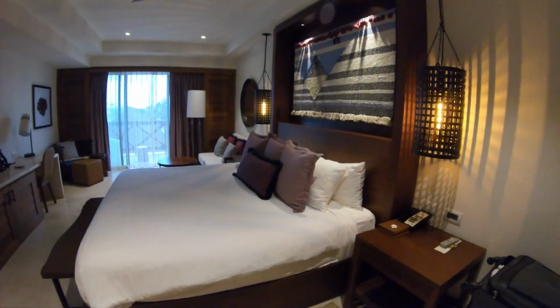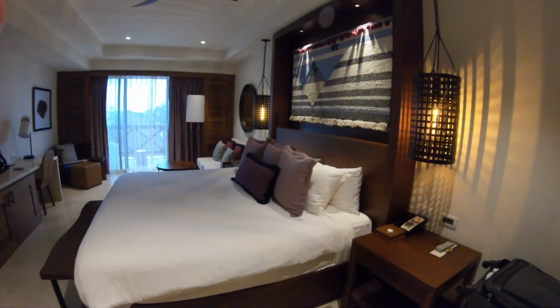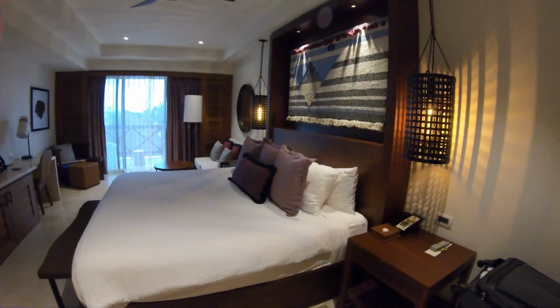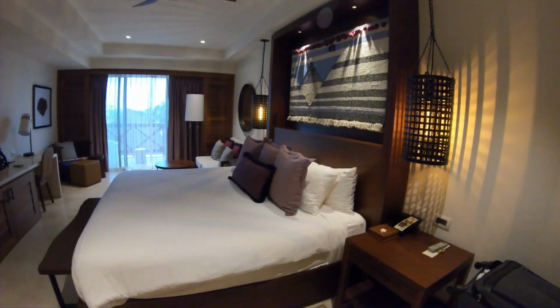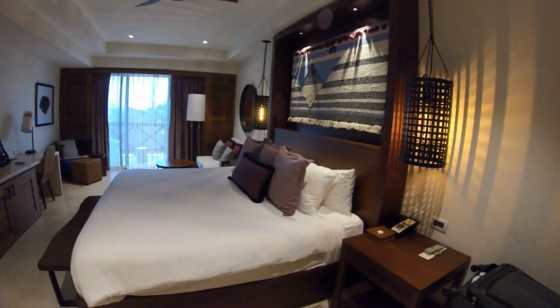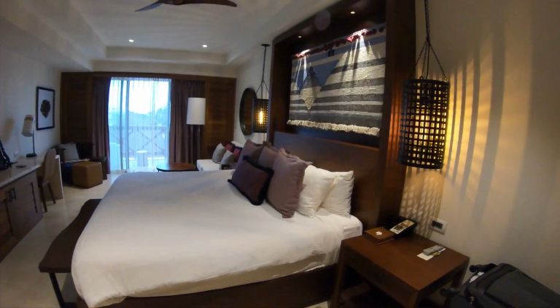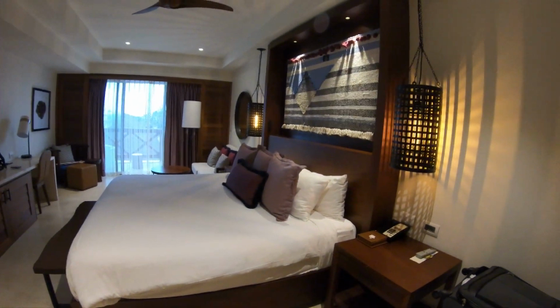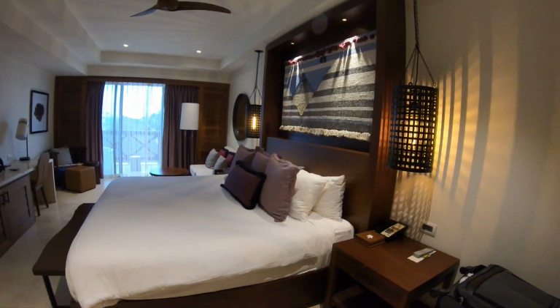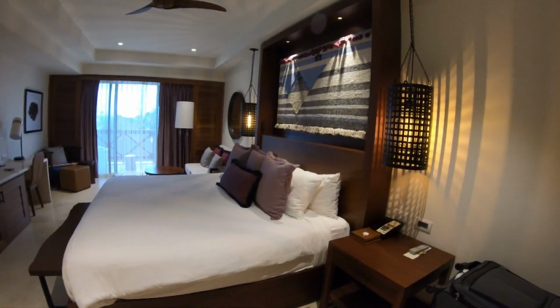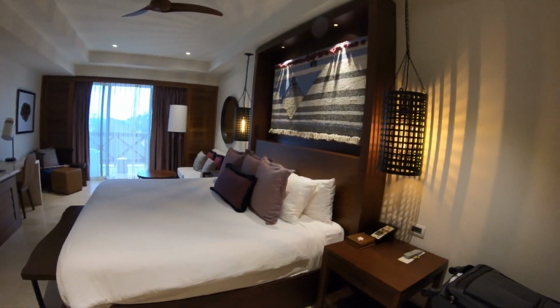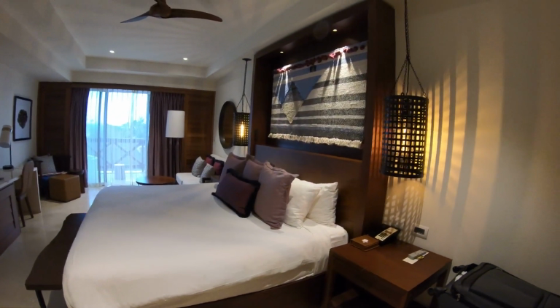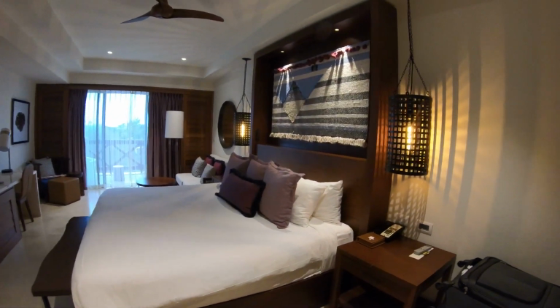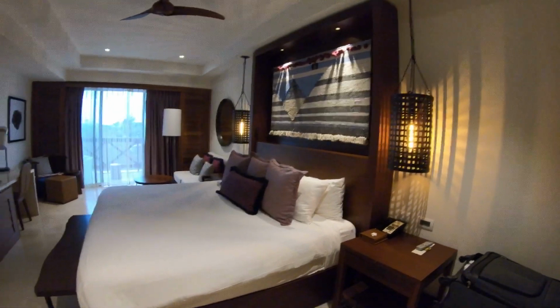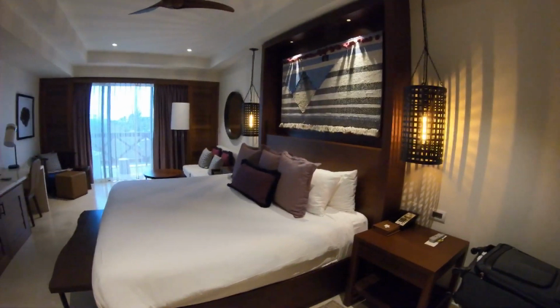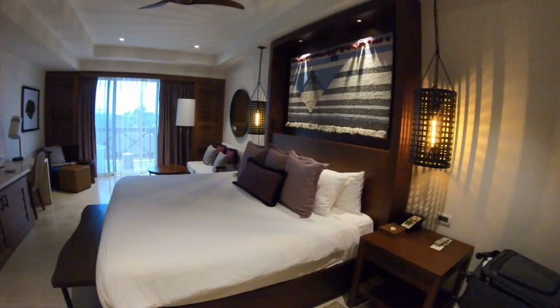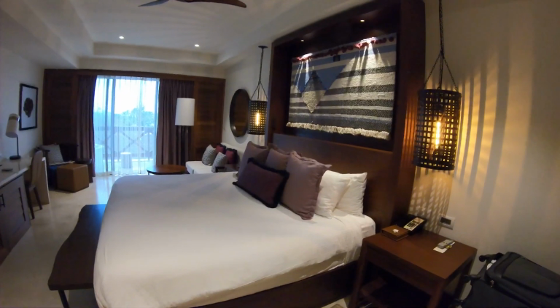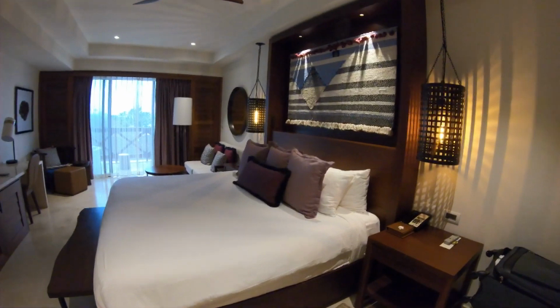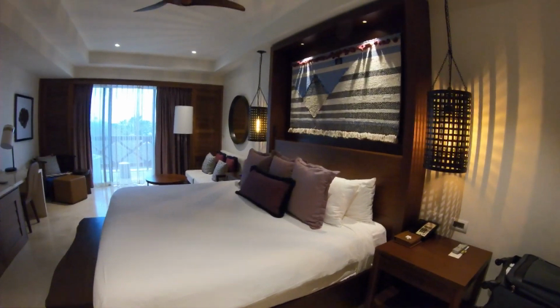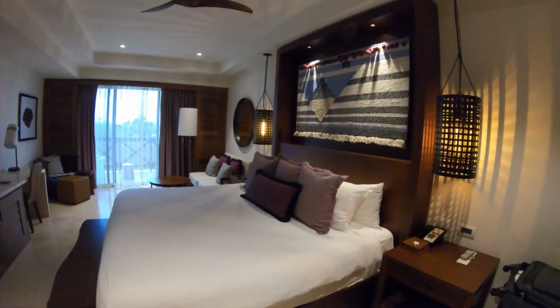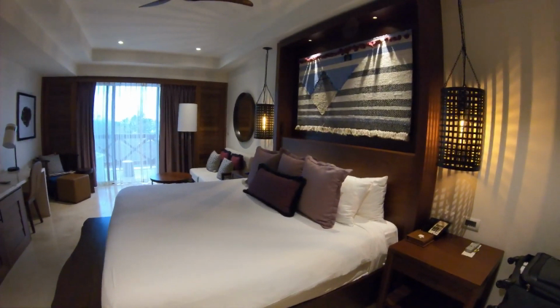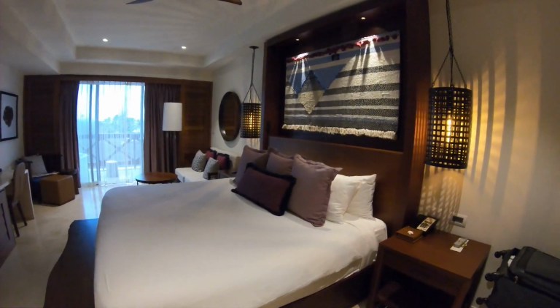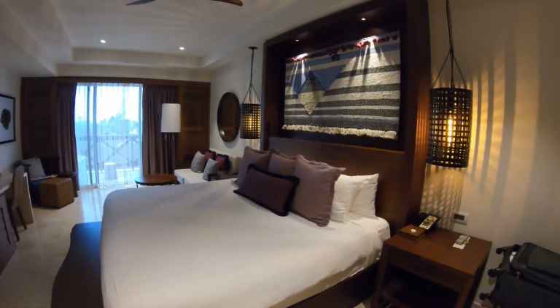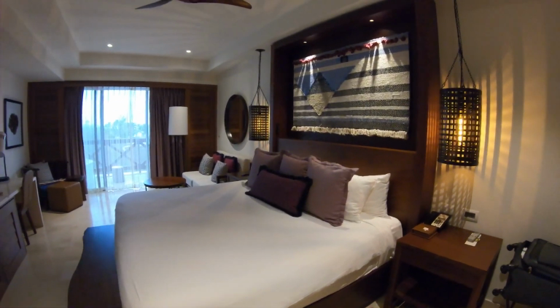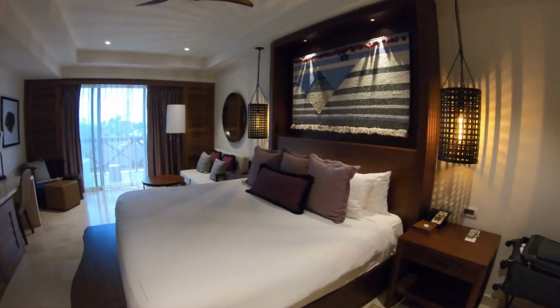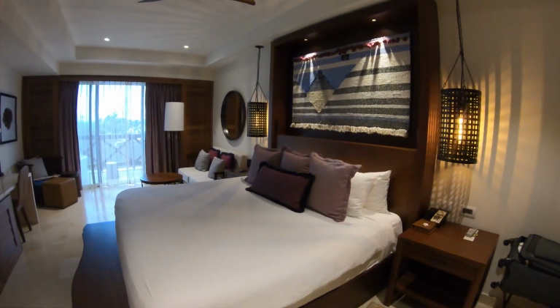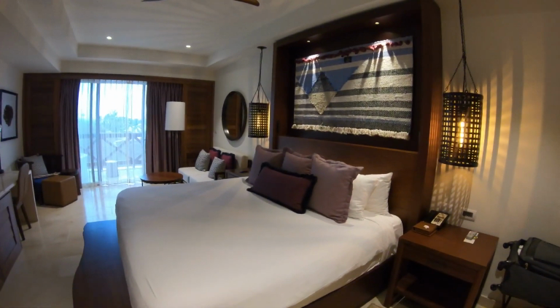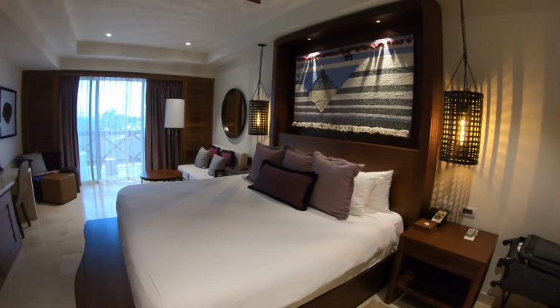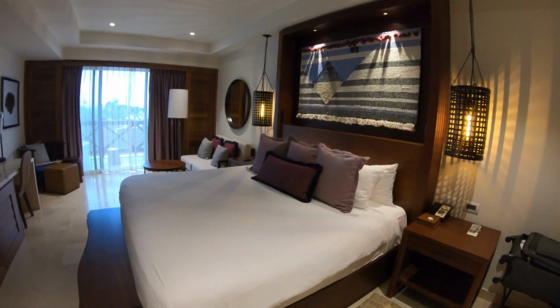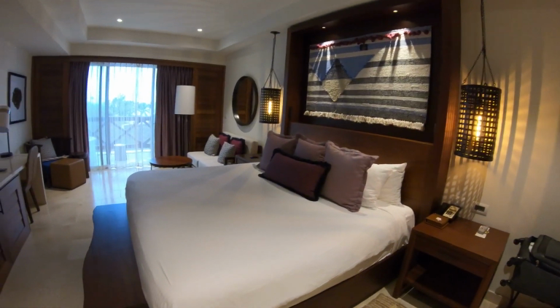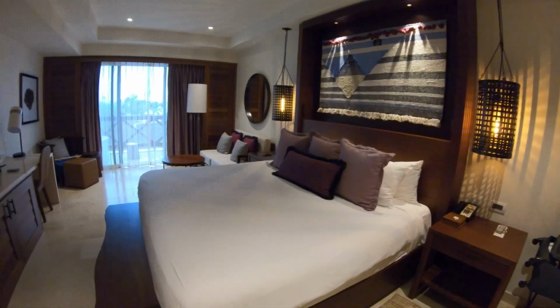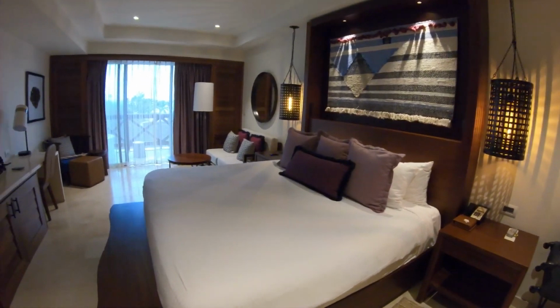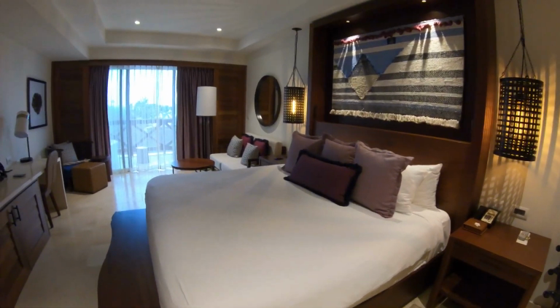Here is the king bed — it's so comfortable.